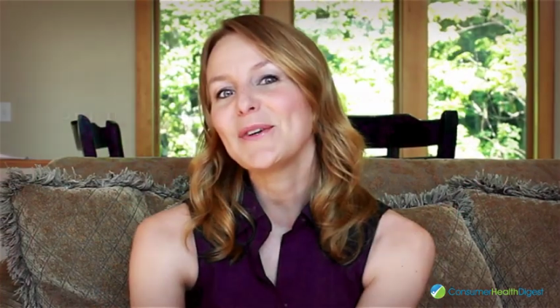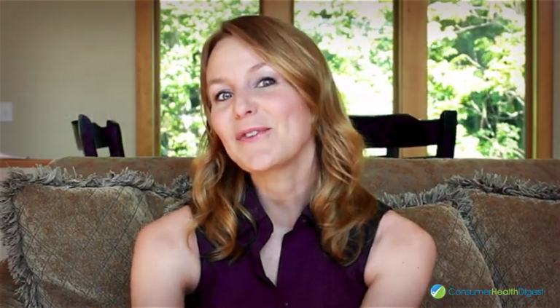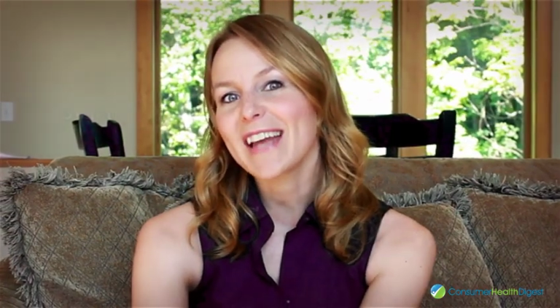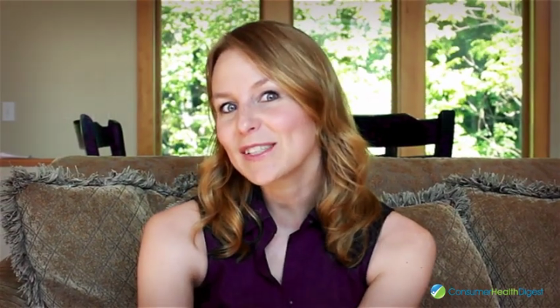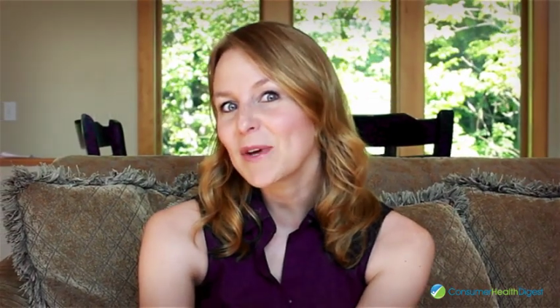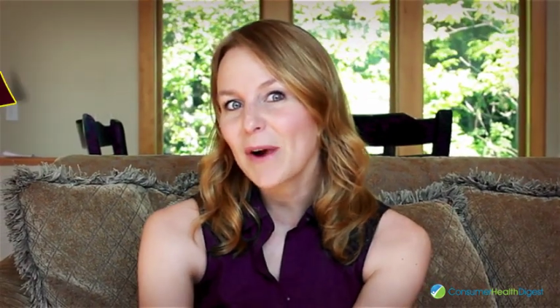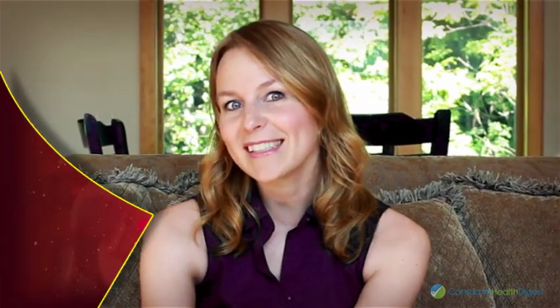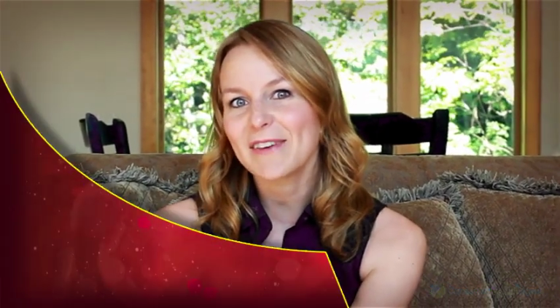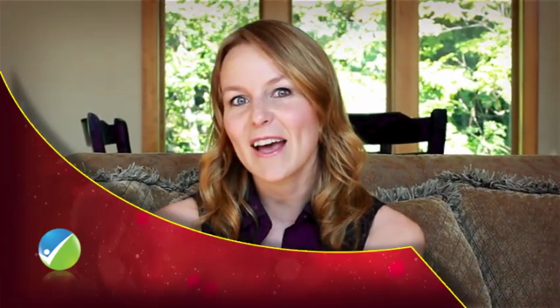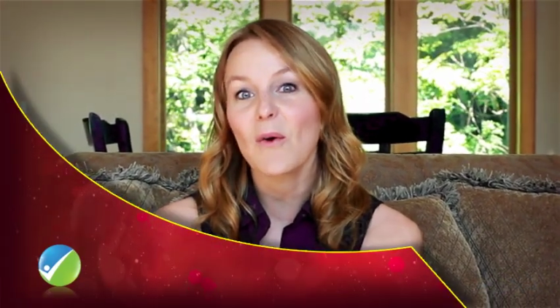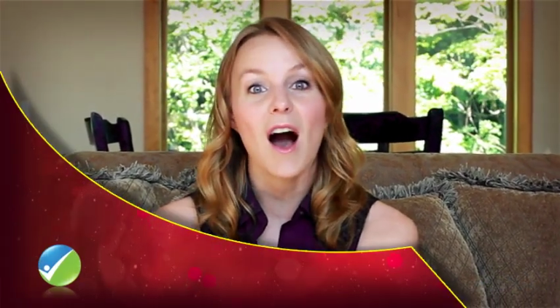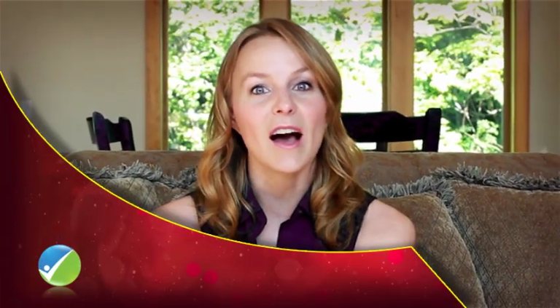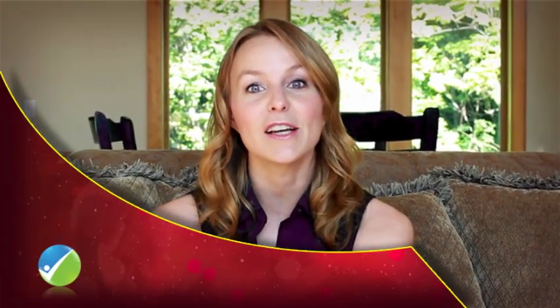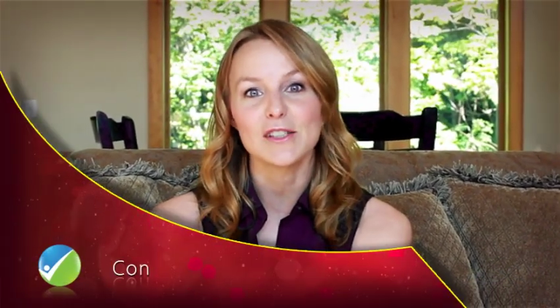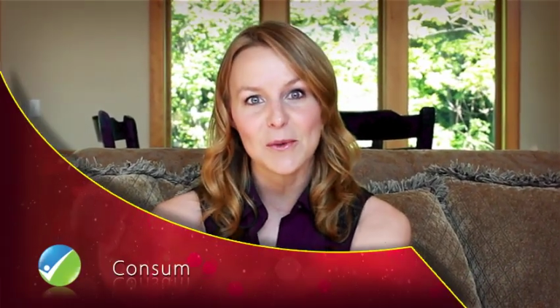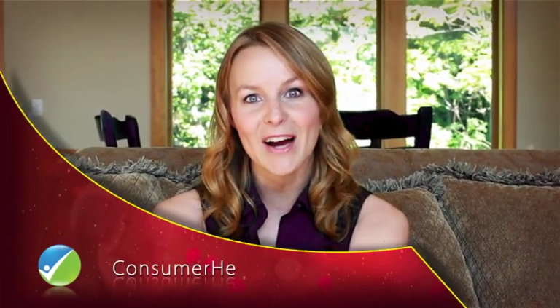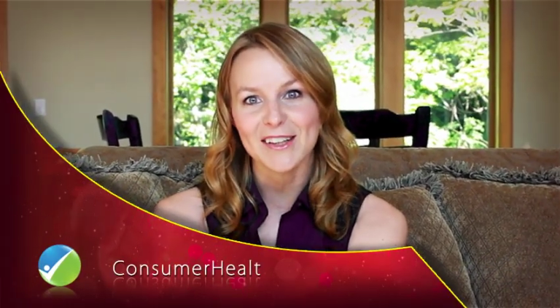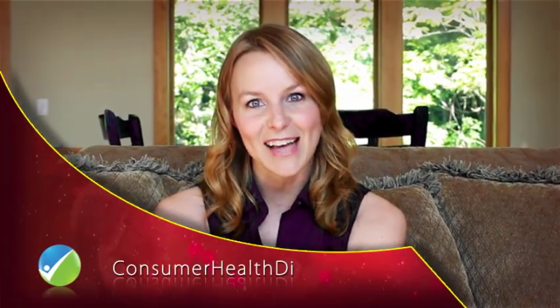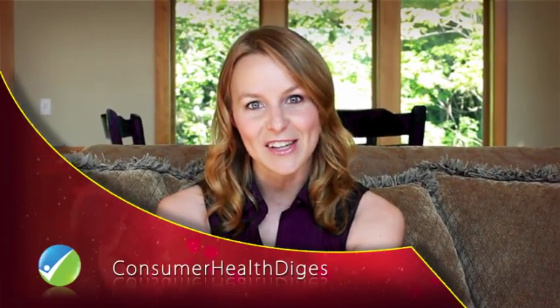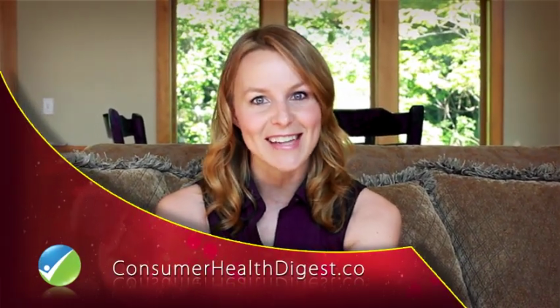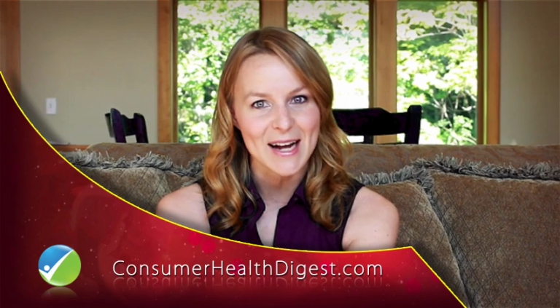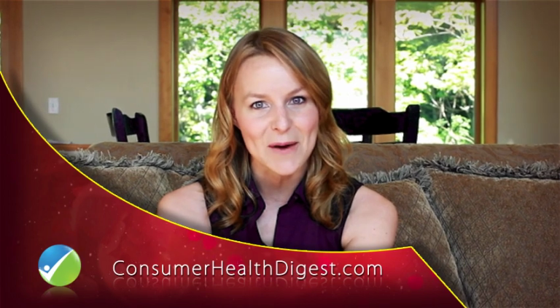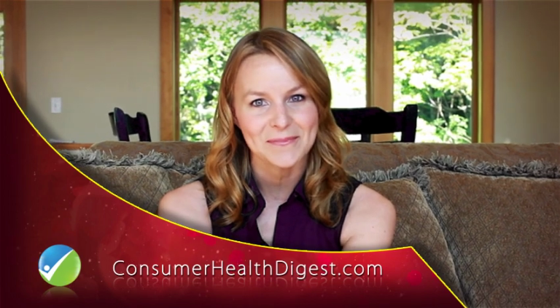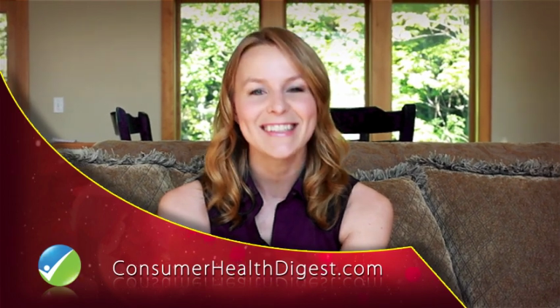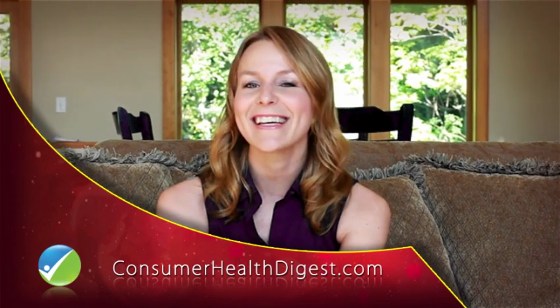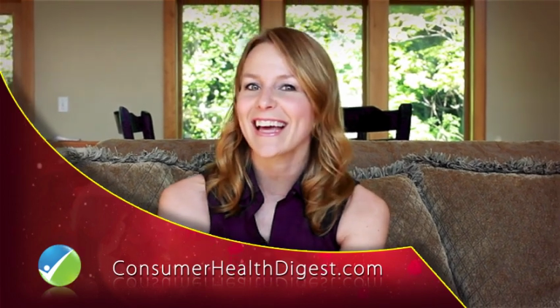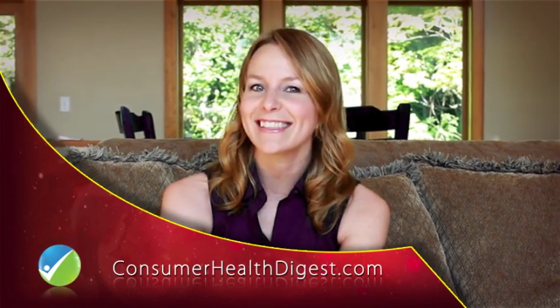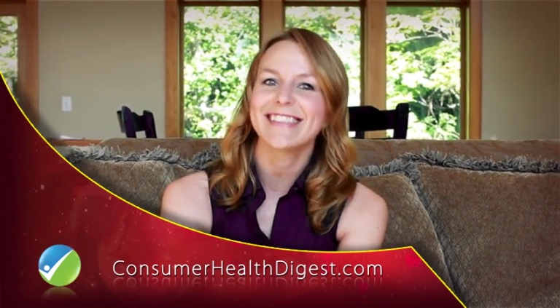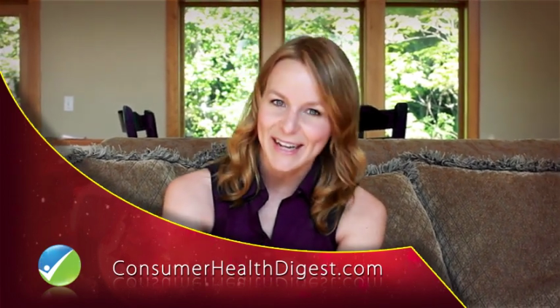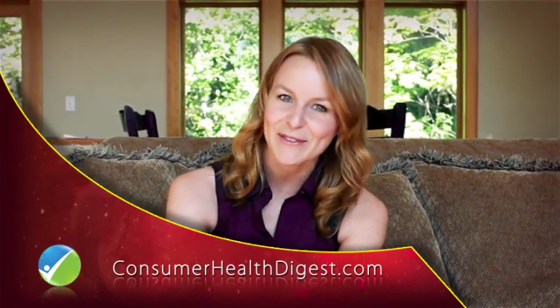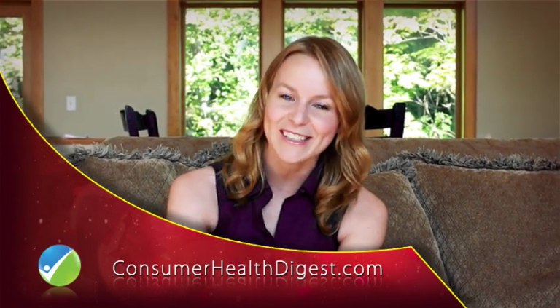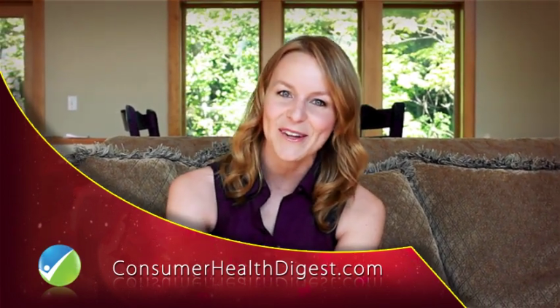Stay tuned for next week's pregnancy video on Consumer Health Digest. Till then, take care of yourself.